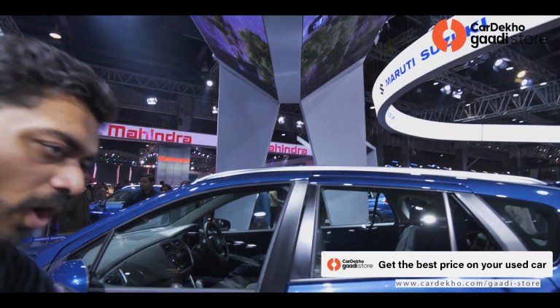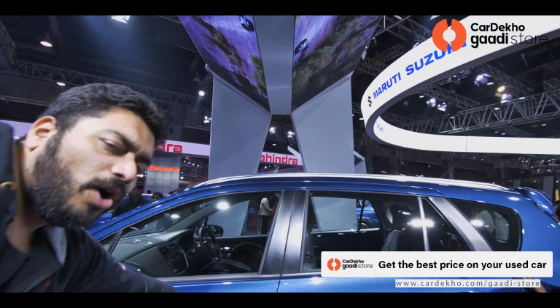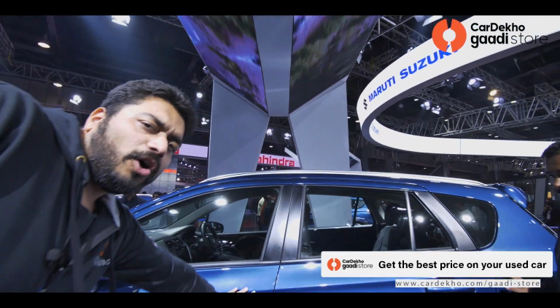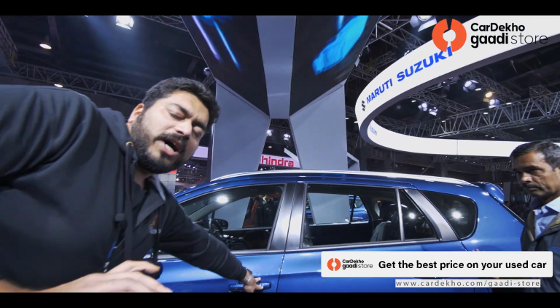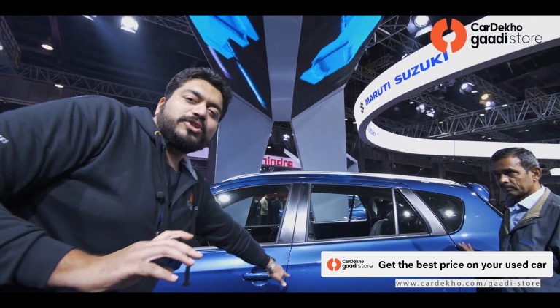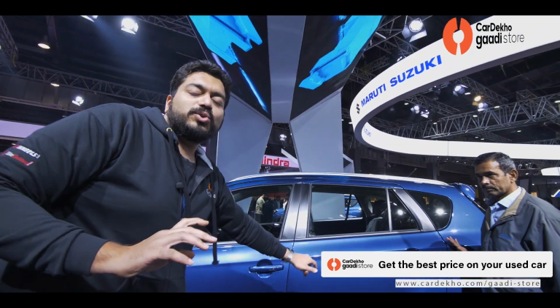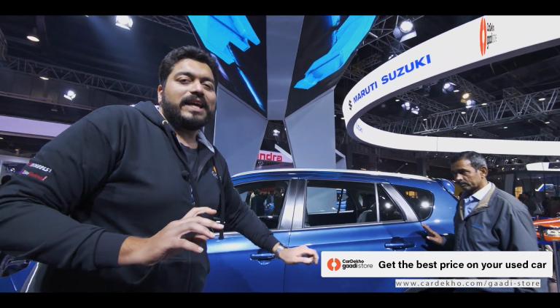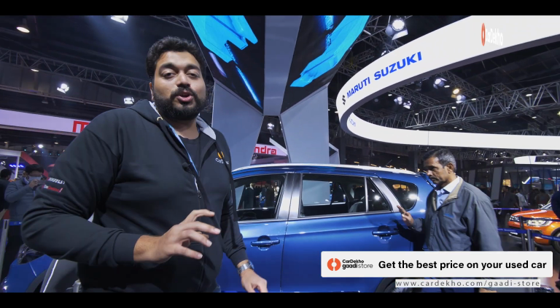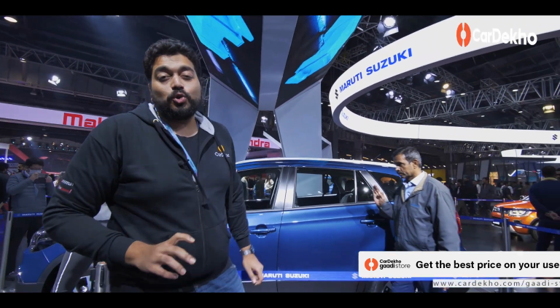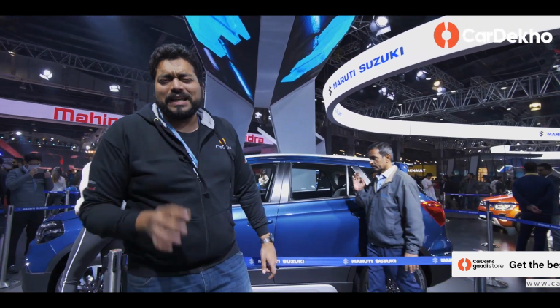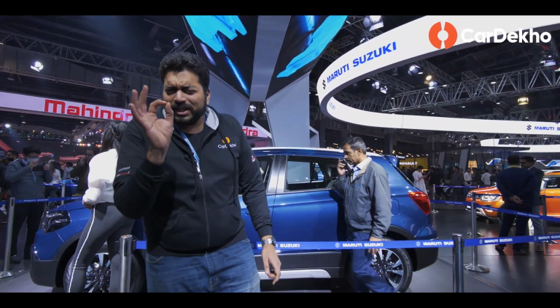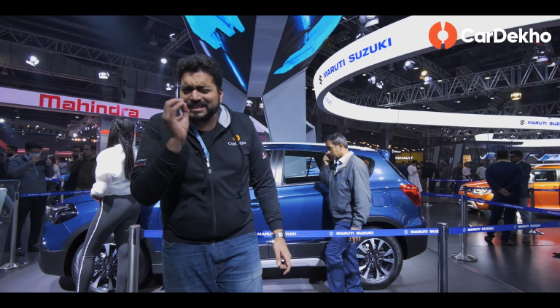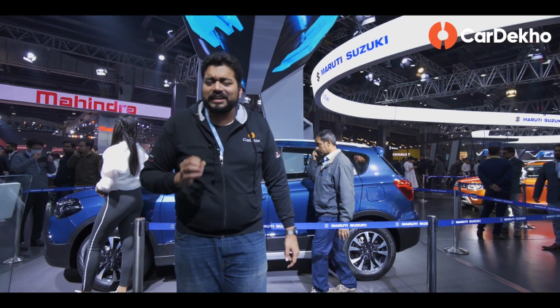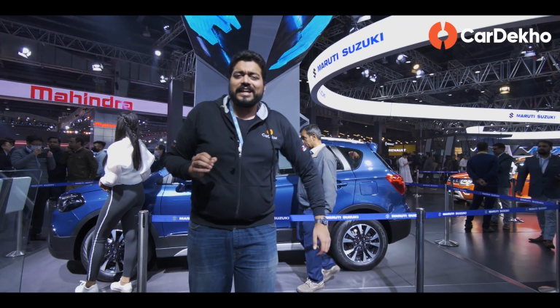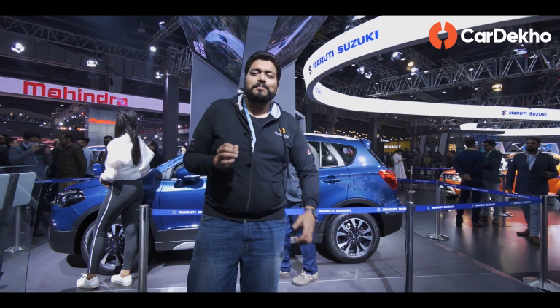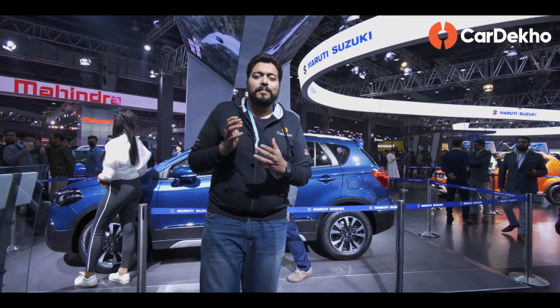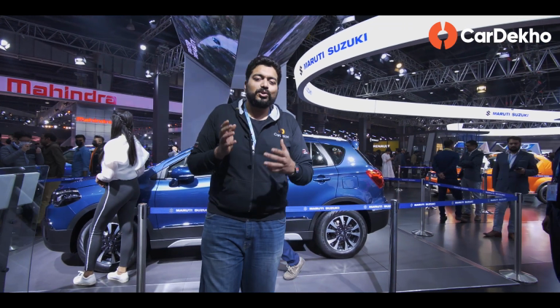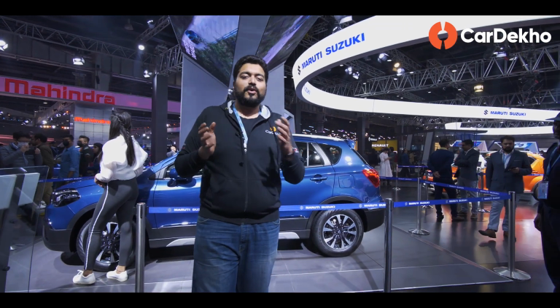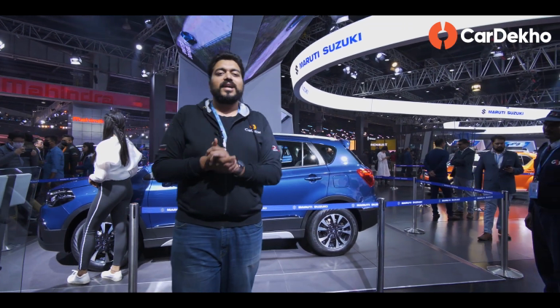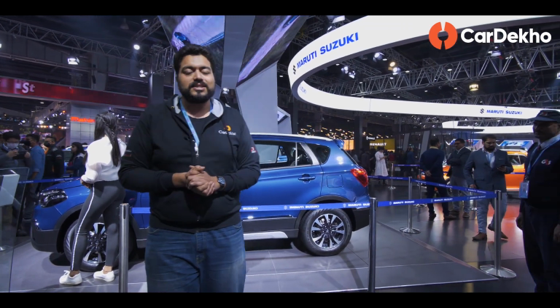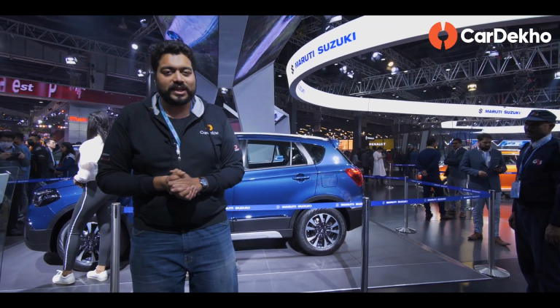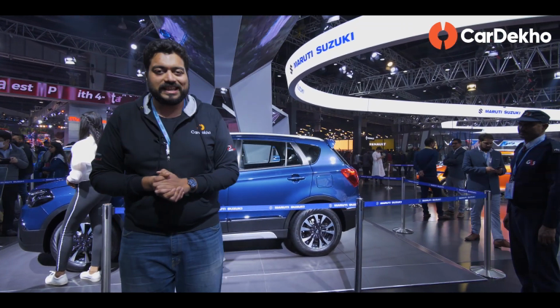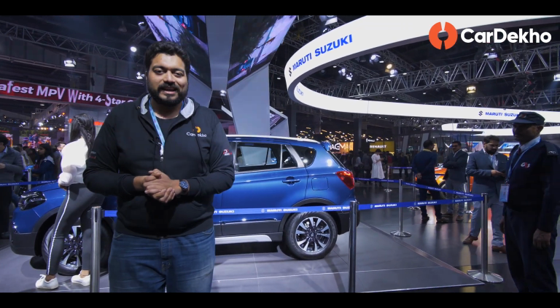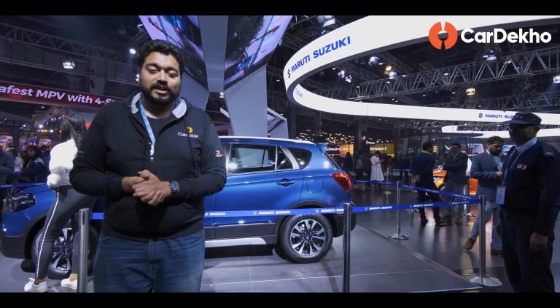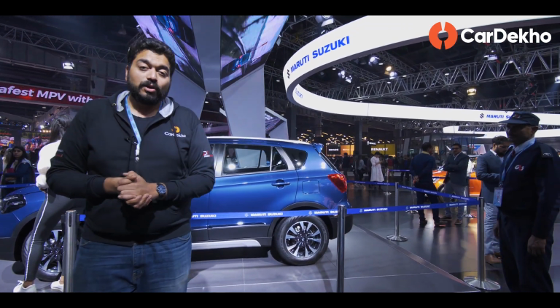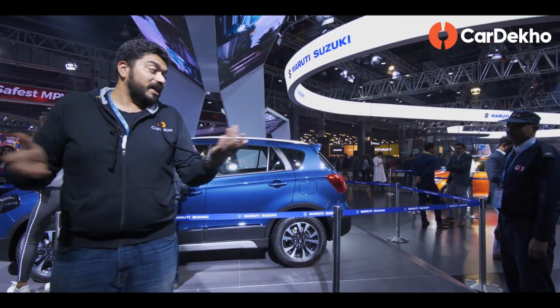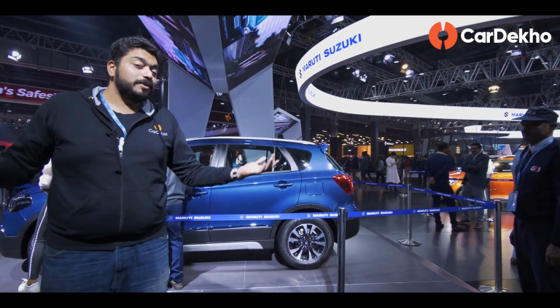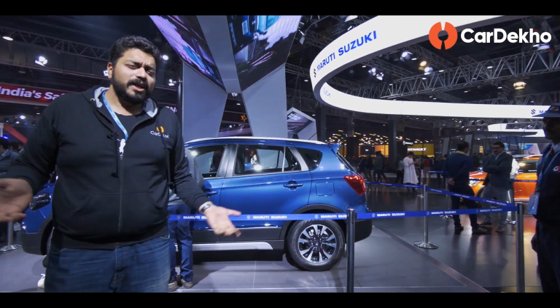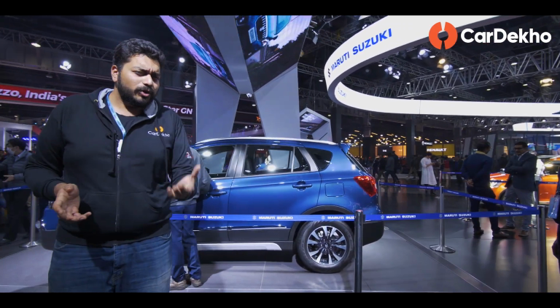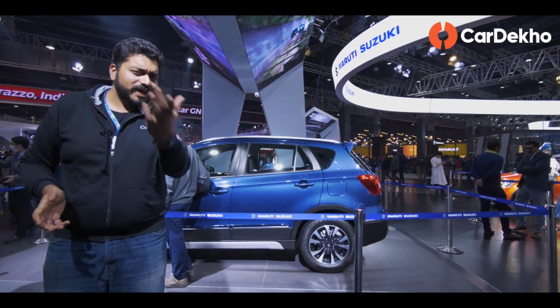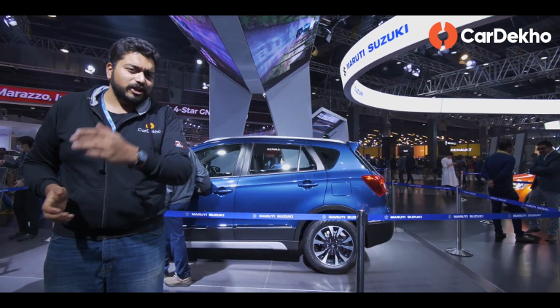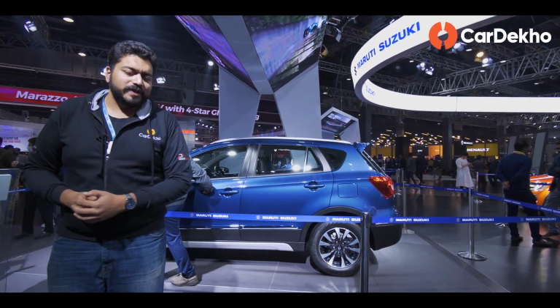Maruti Suzuki S-Cross was also secretly showcased in its petrol form, but there is also no price announcement for it.